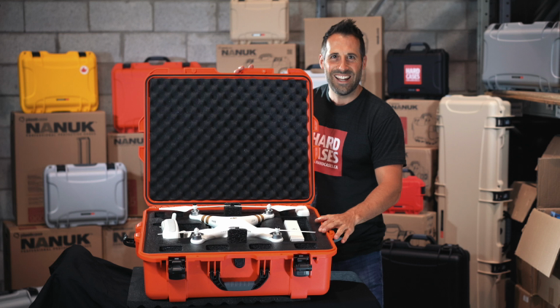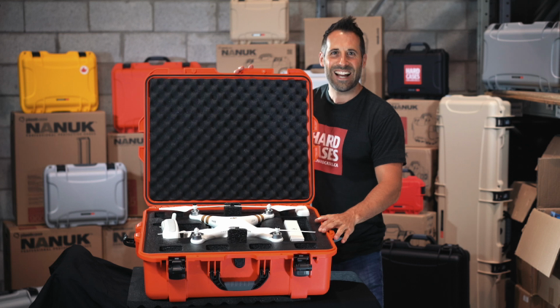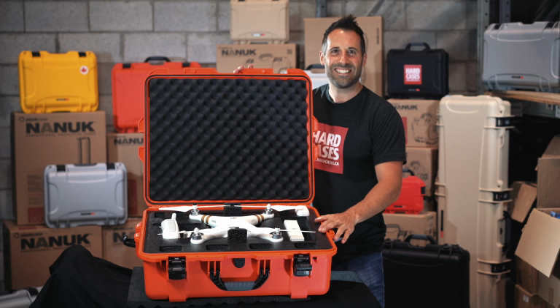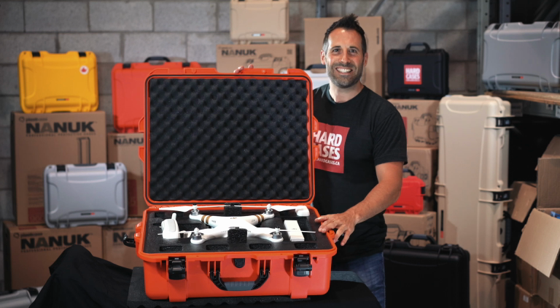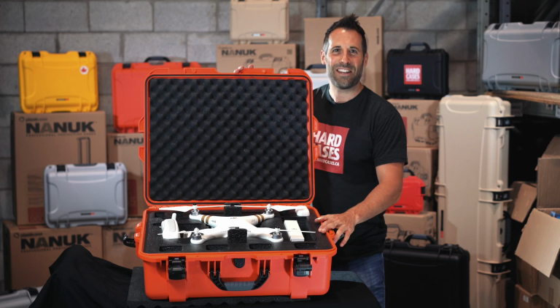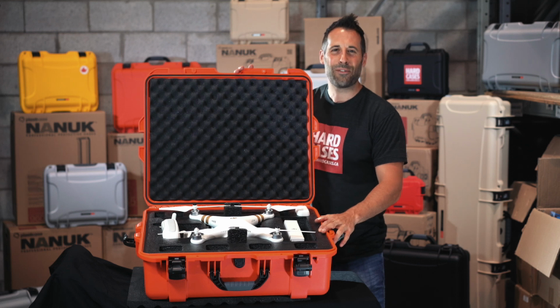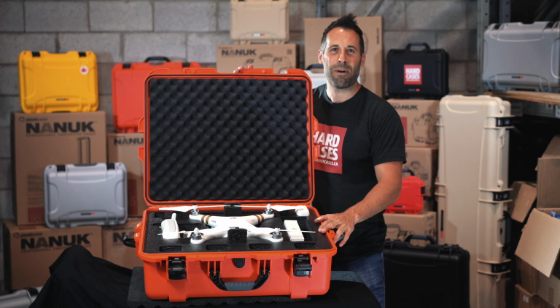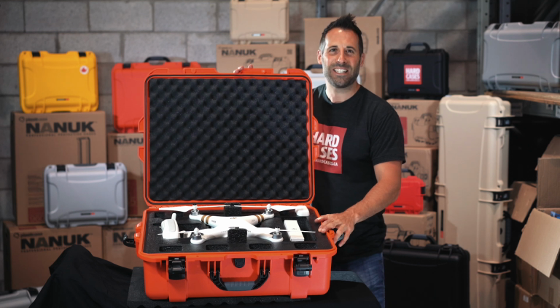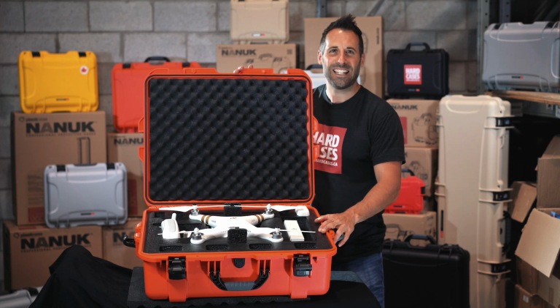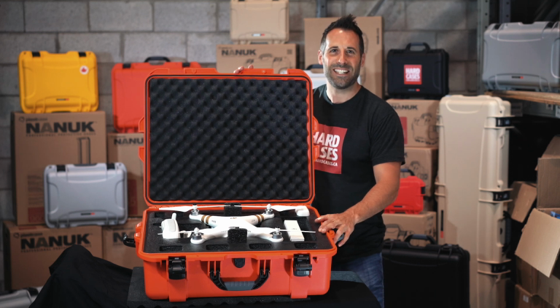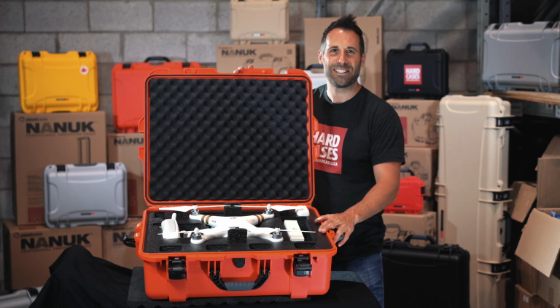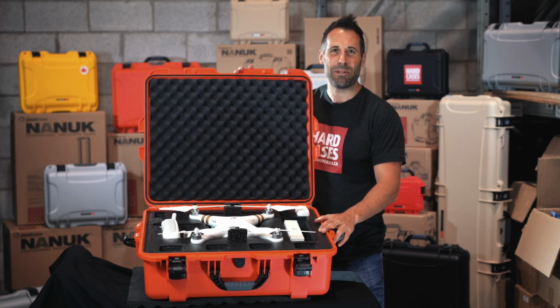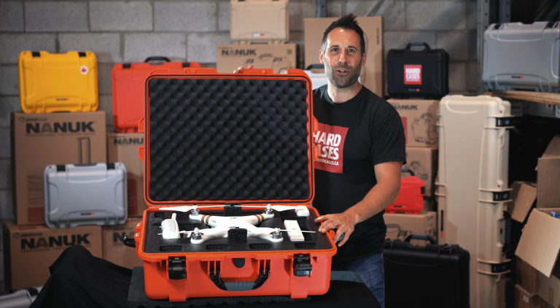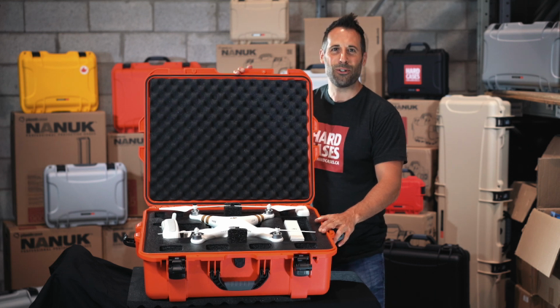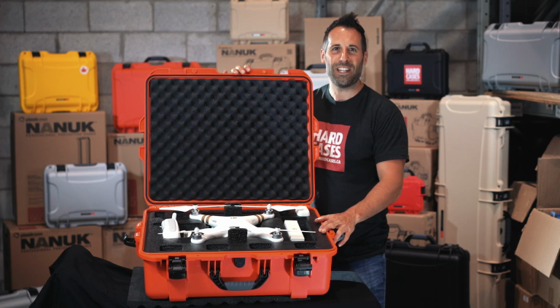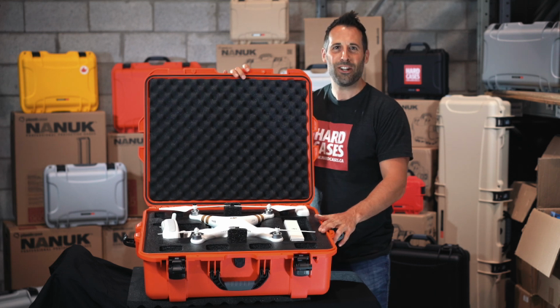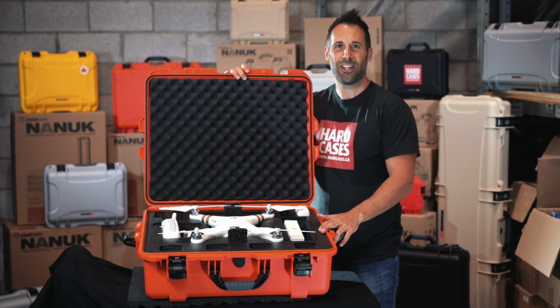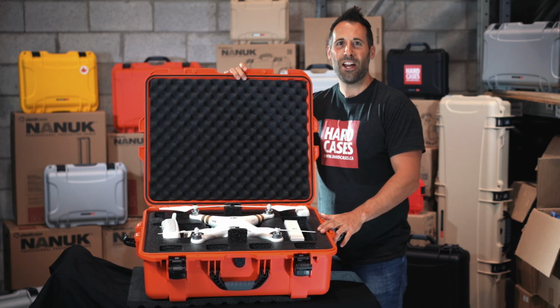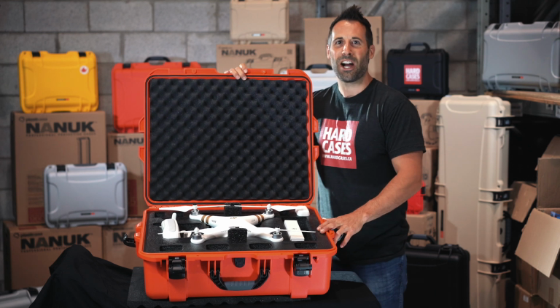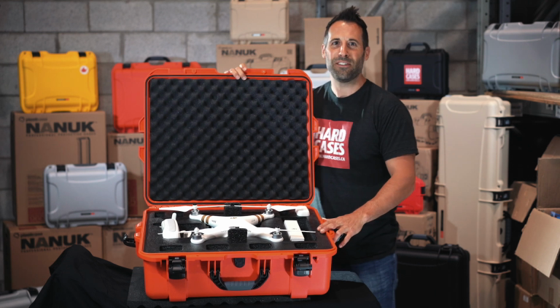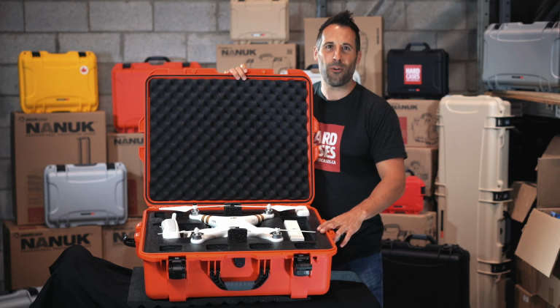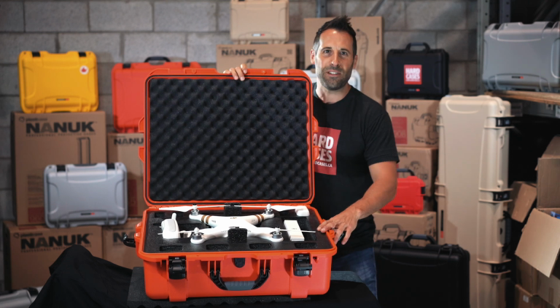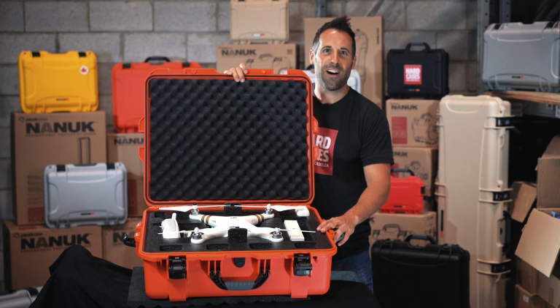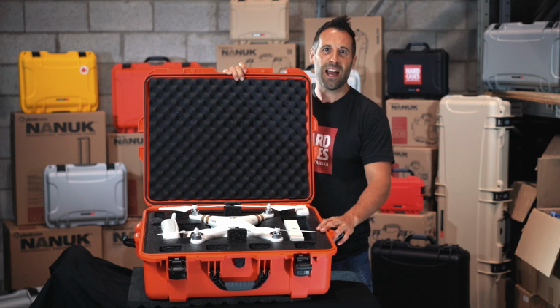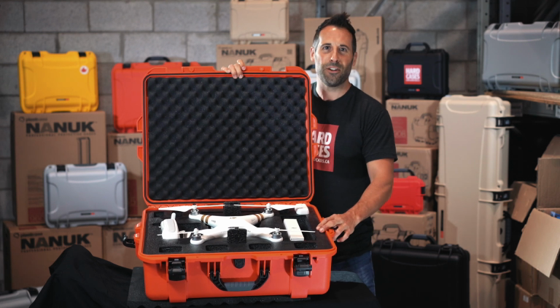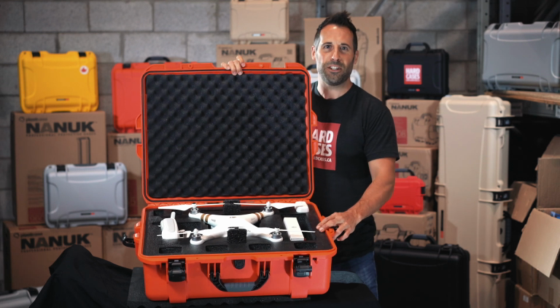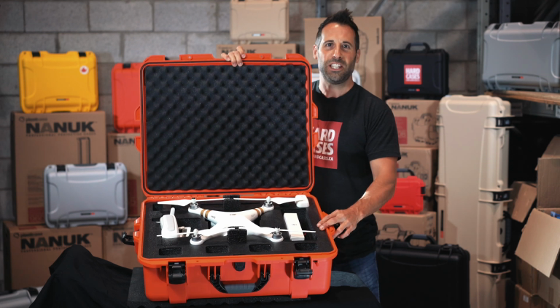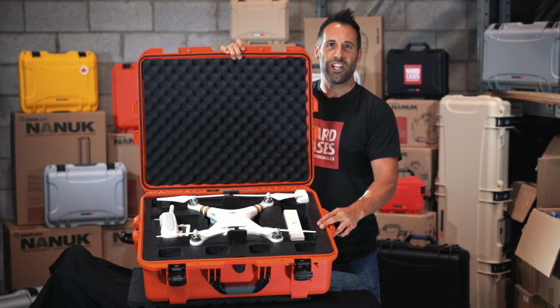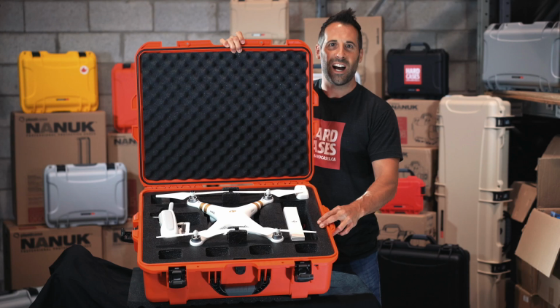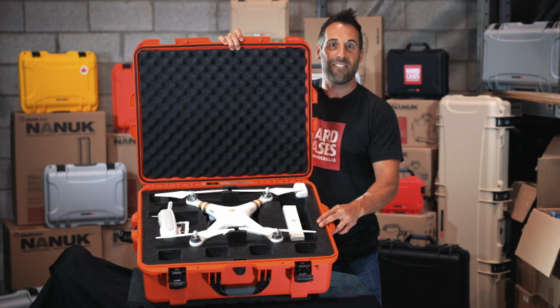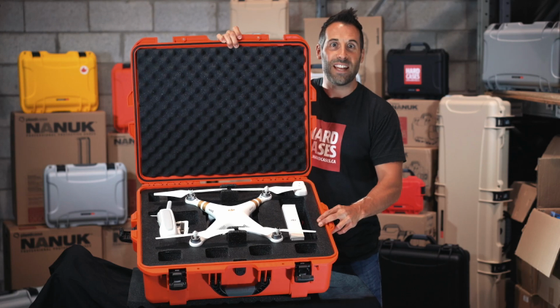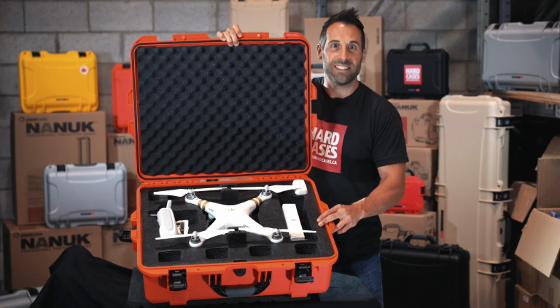Hey guys, this is David from Hard Cases. Let me show you the Nanuk 945 for the DJI Phantom.